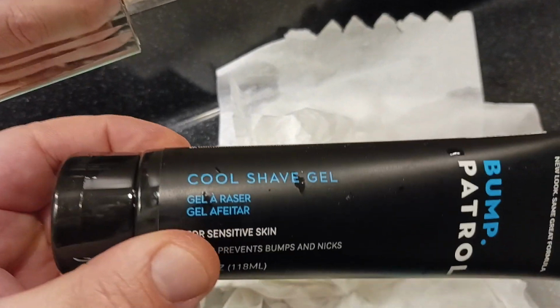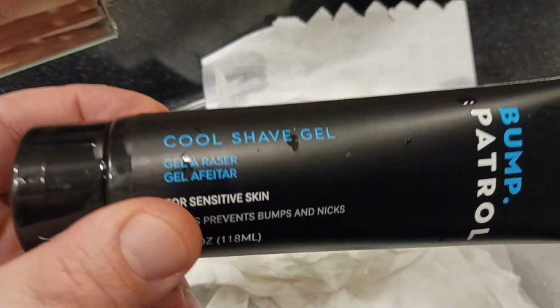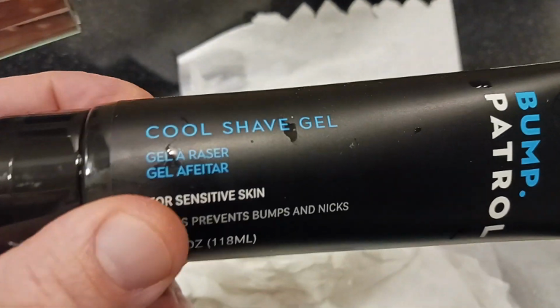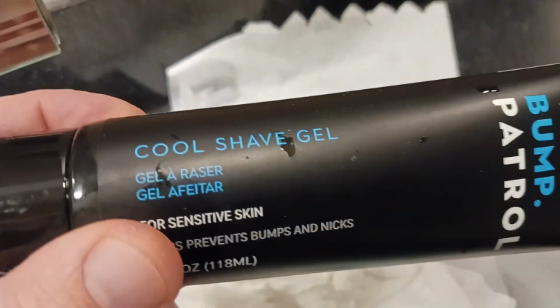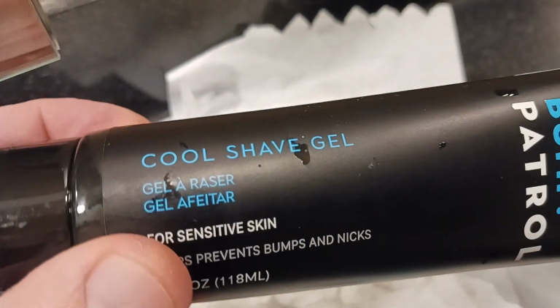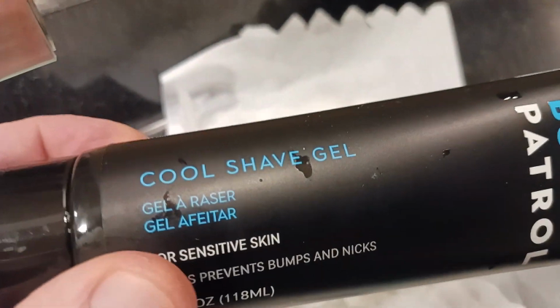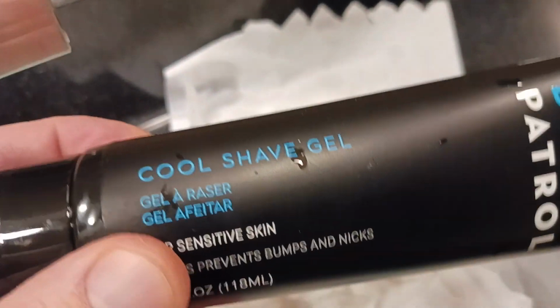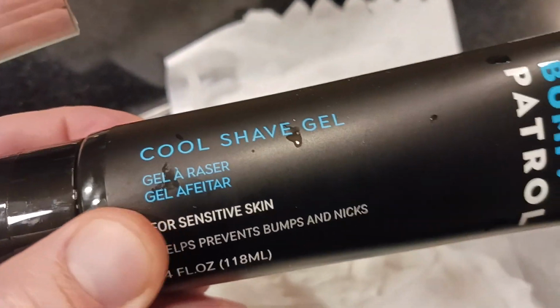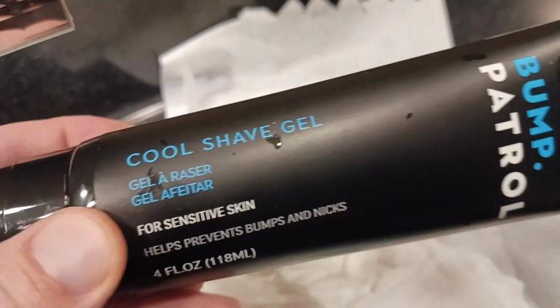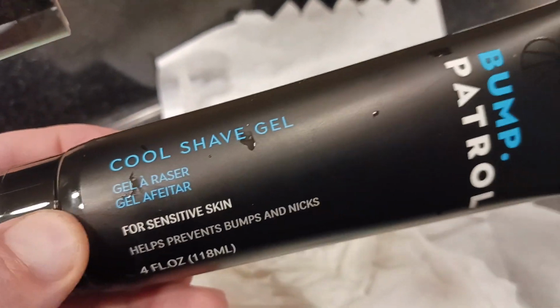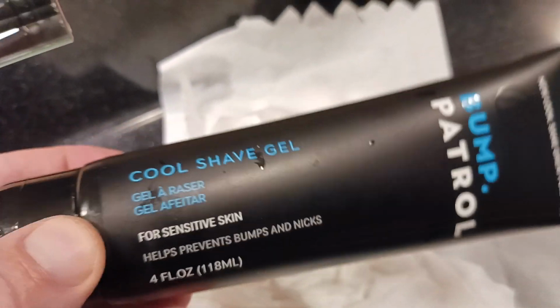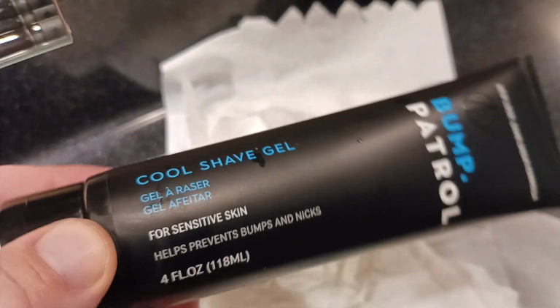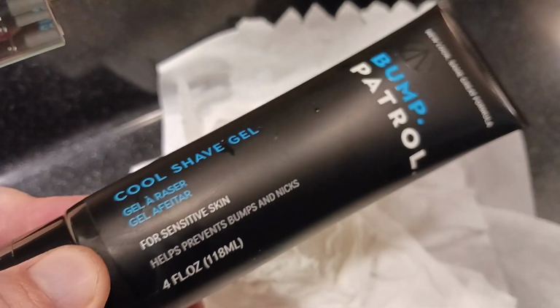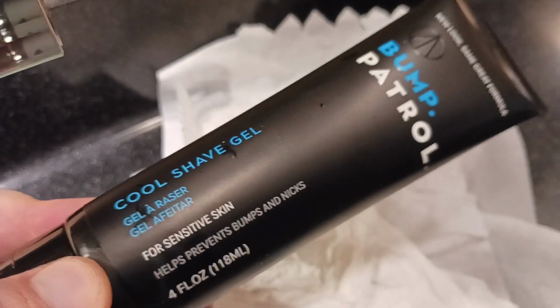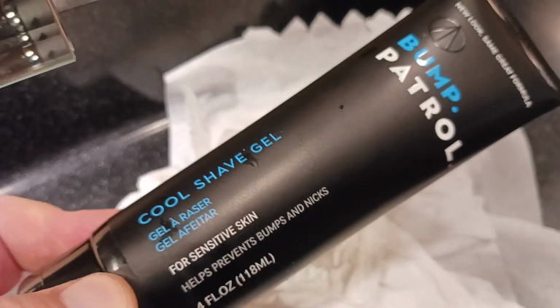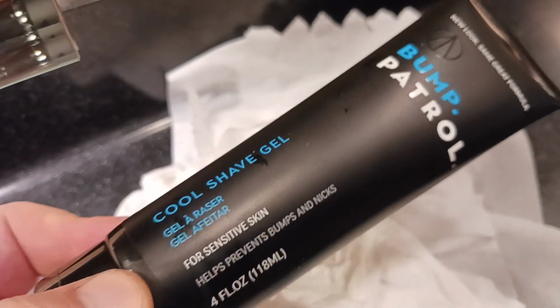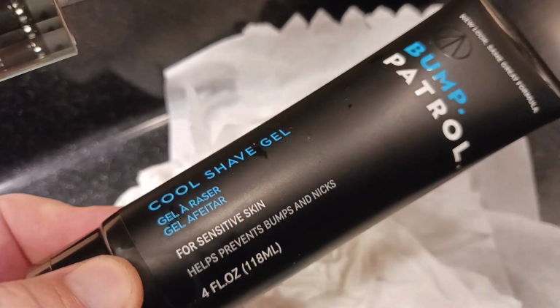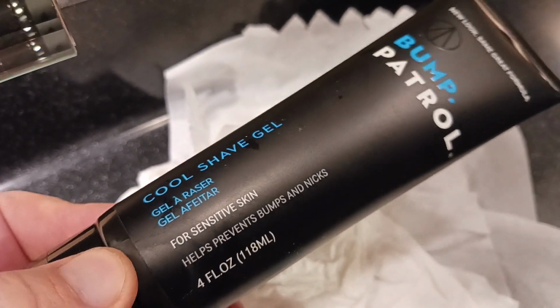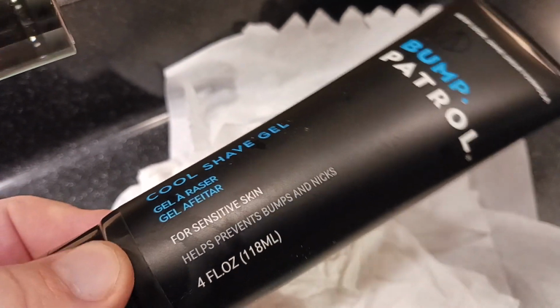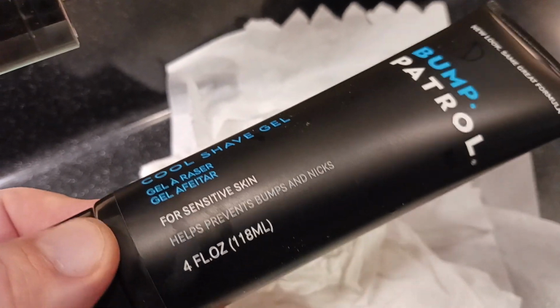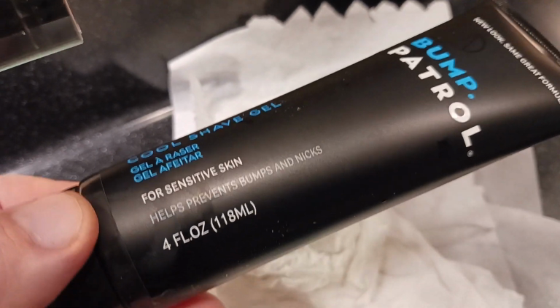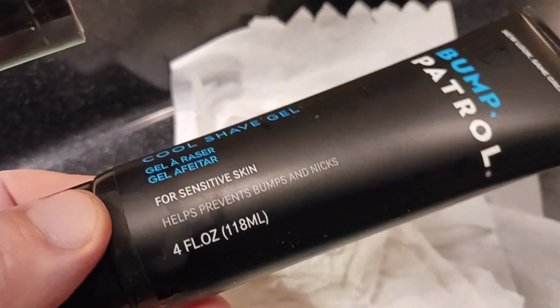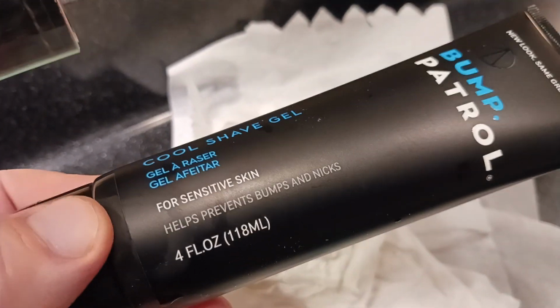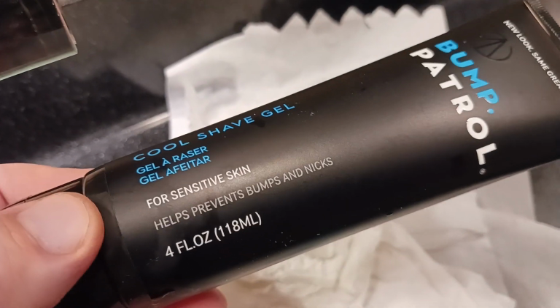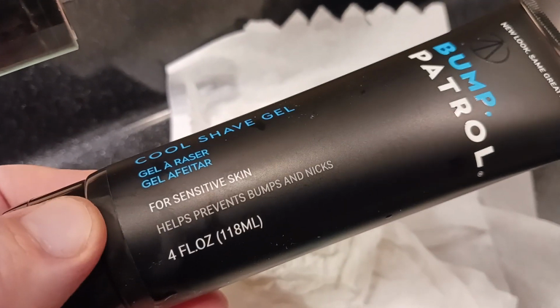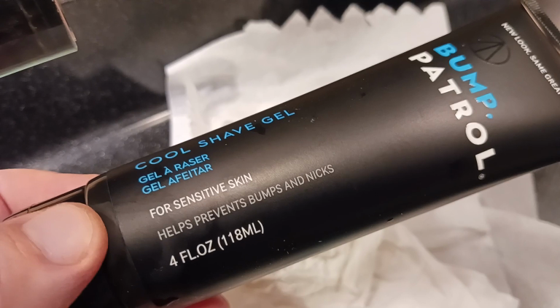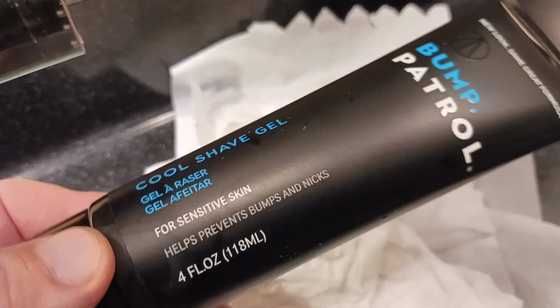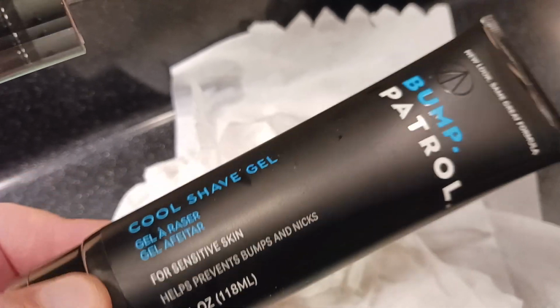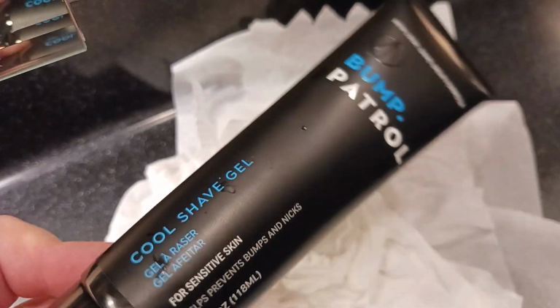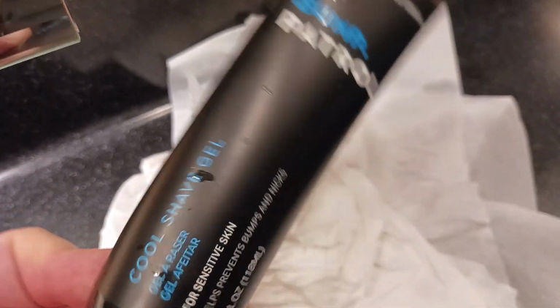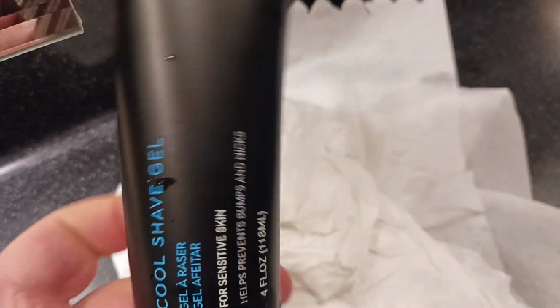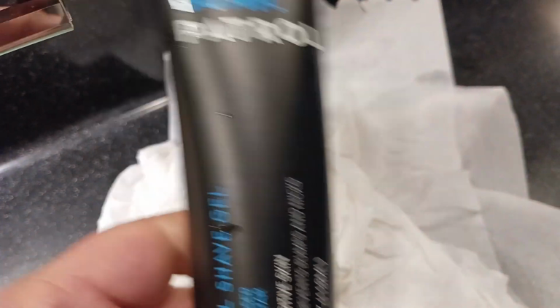This is their Cool Shave Gel, basically for sensitive skin. Helps prevent bumps and nicks. You get the idea.